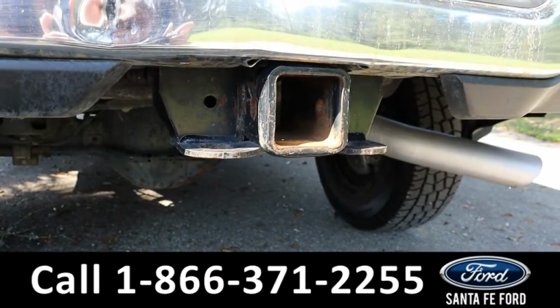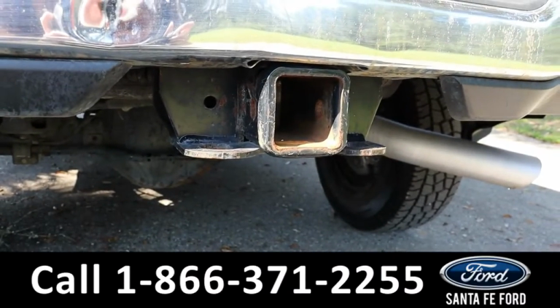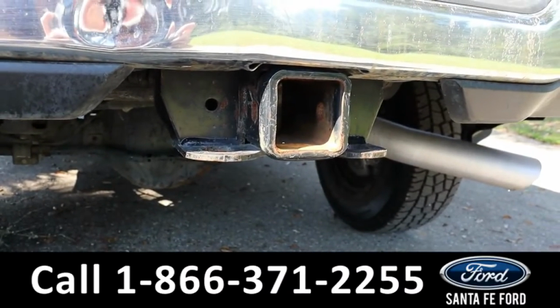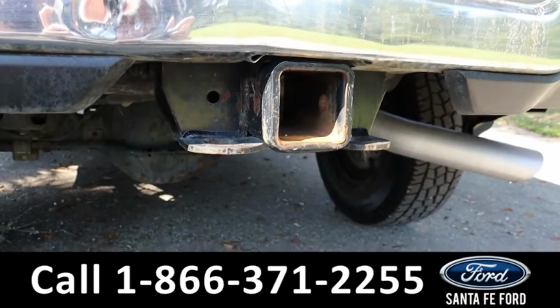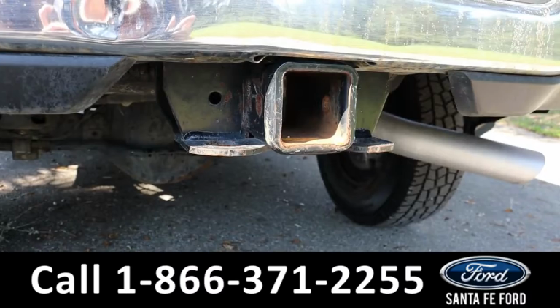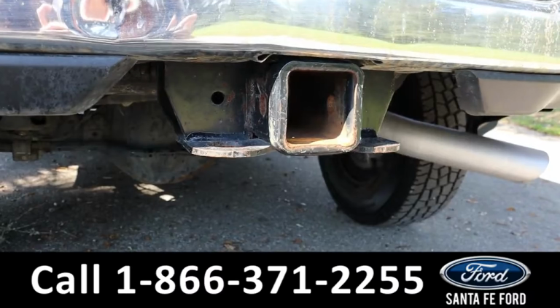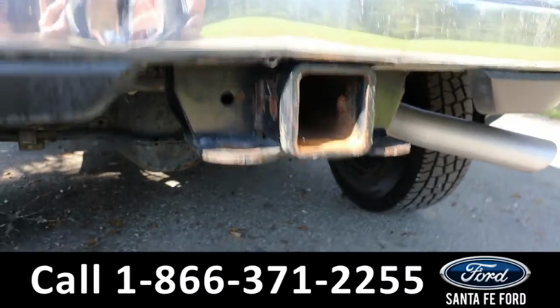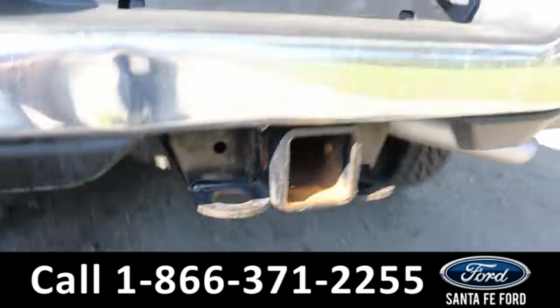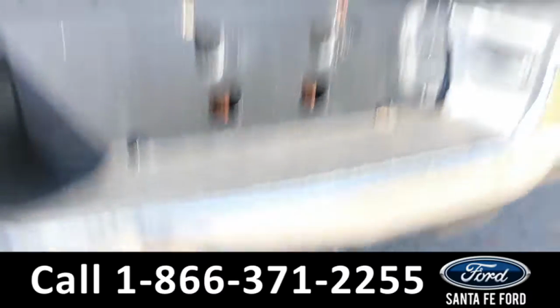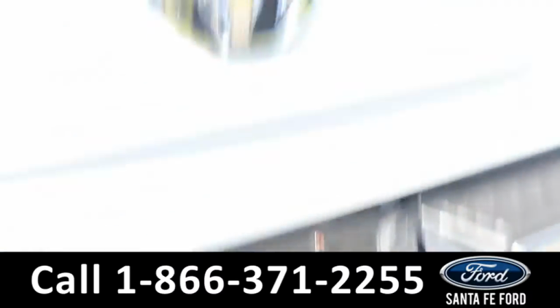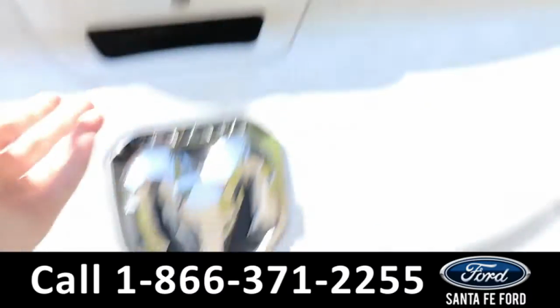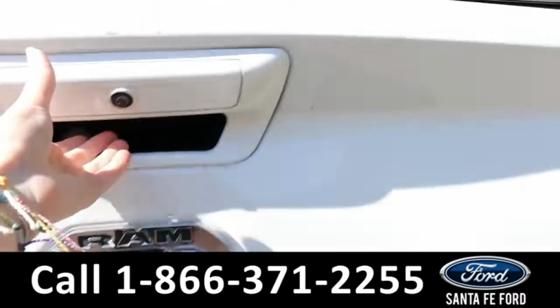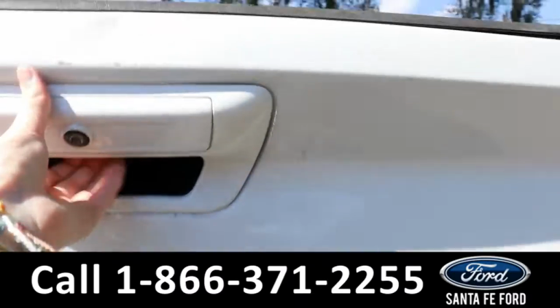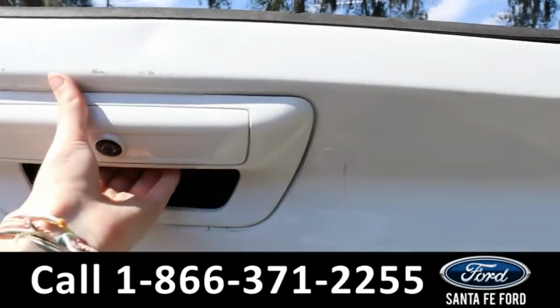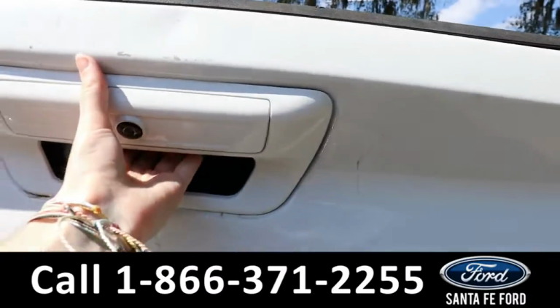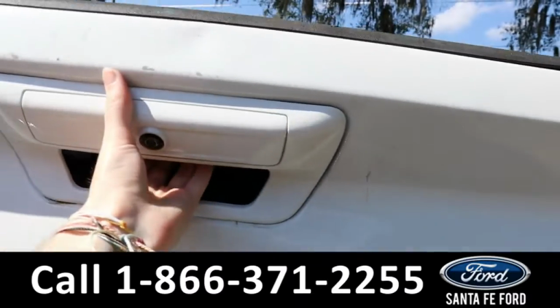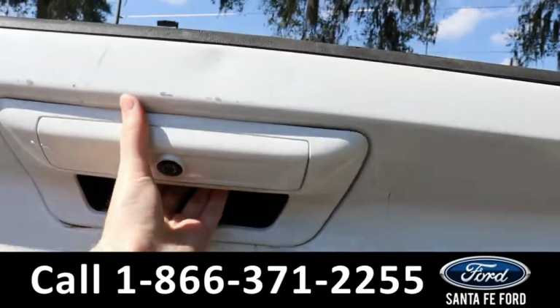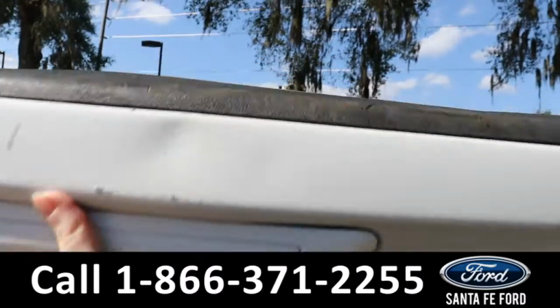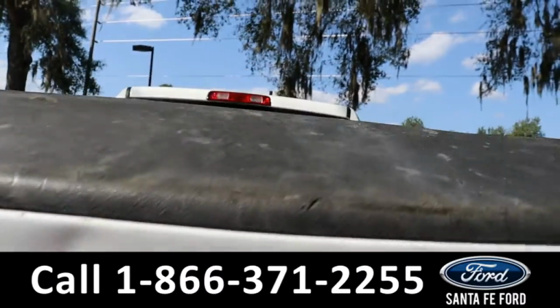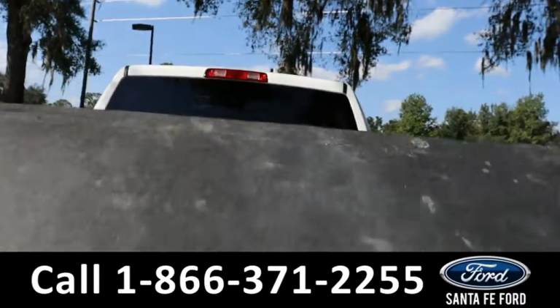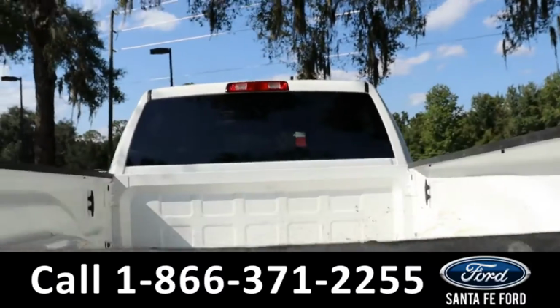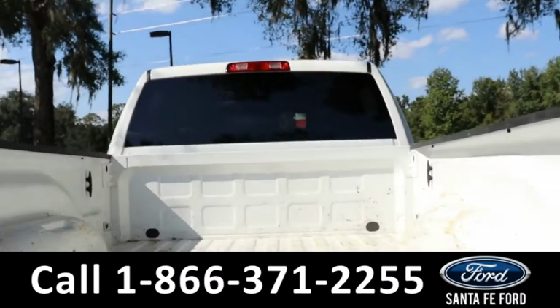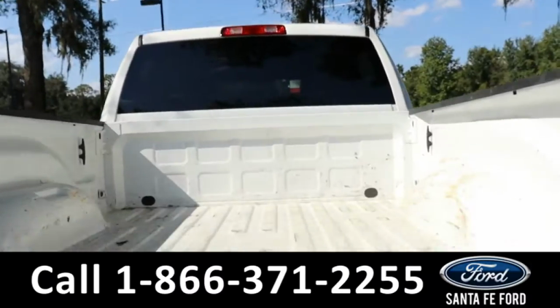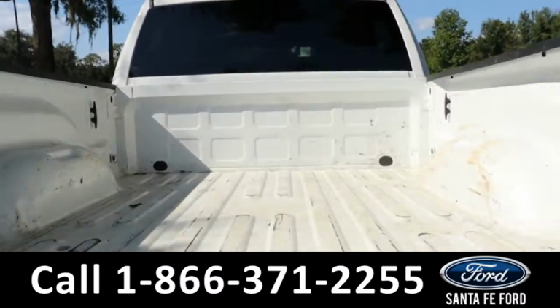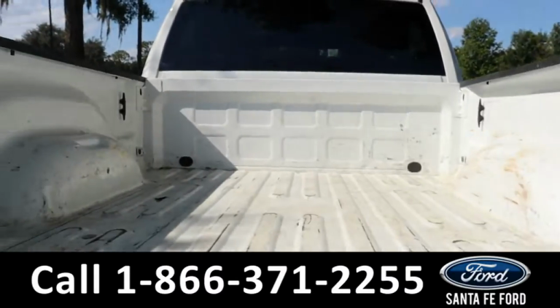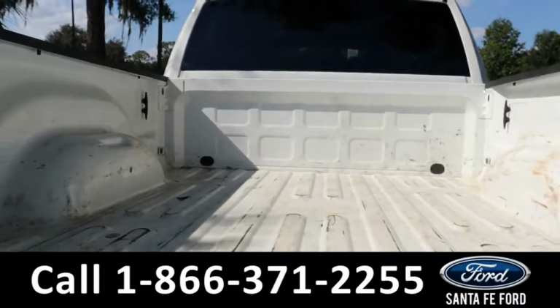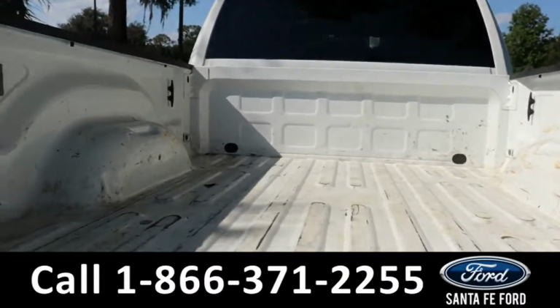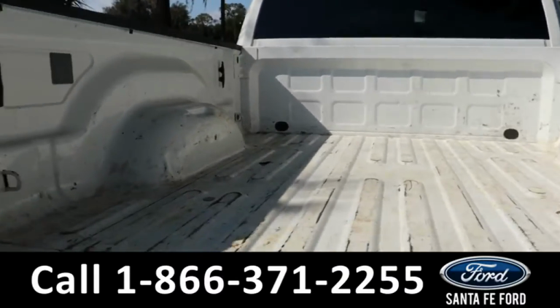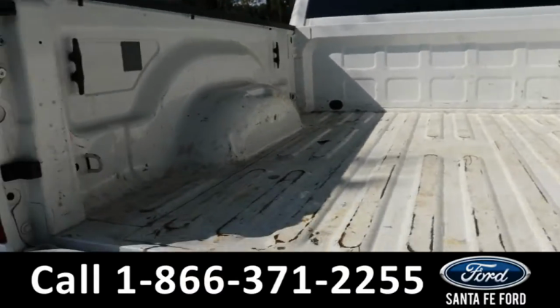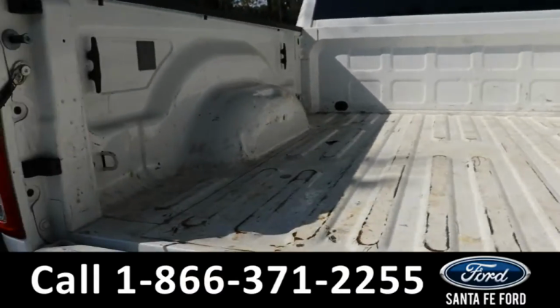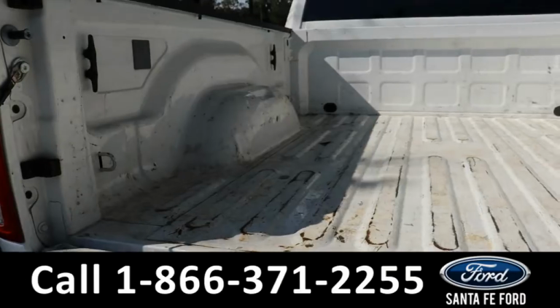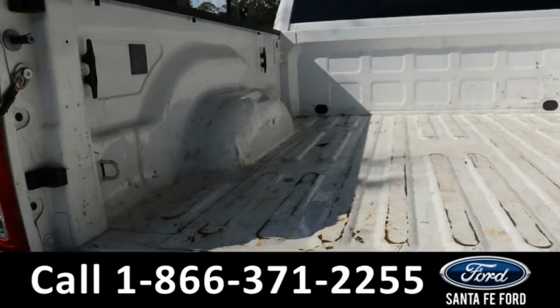As previously mentioned, it does have a hitch receiver. And here is a look at the rear of the truck.